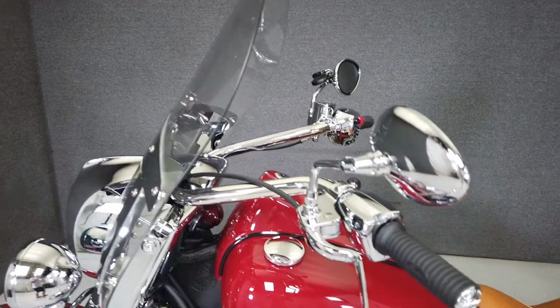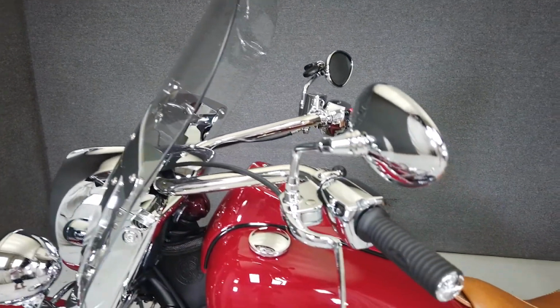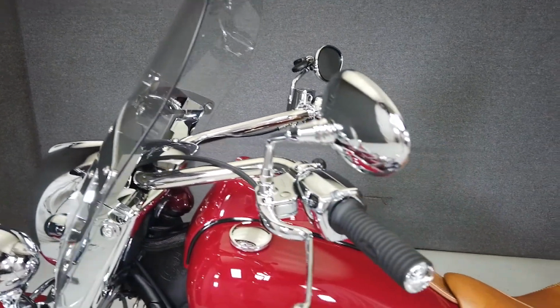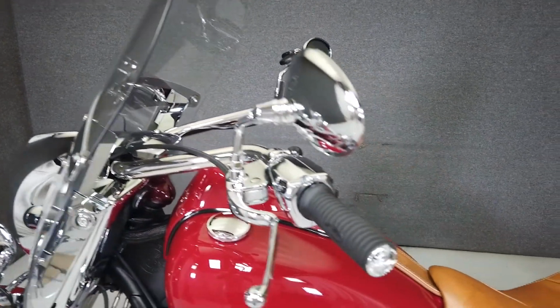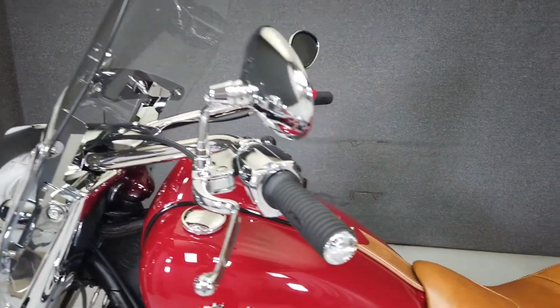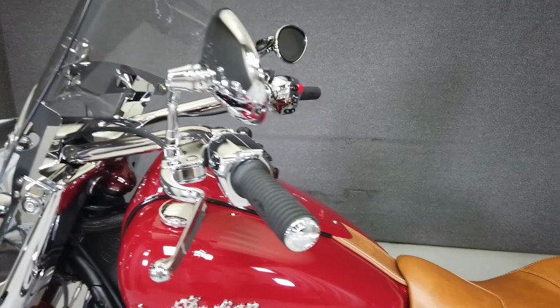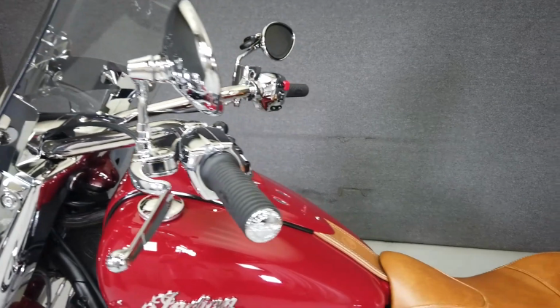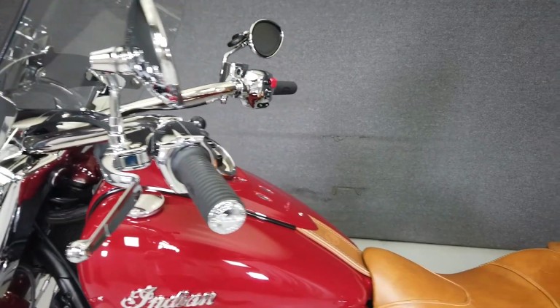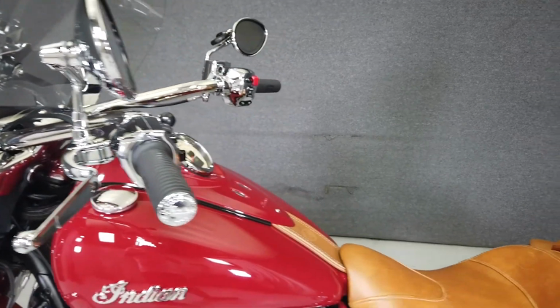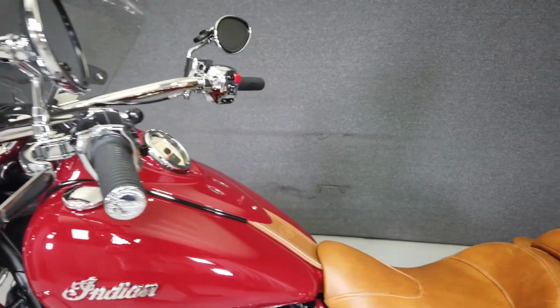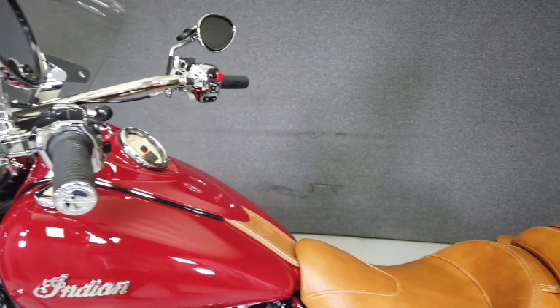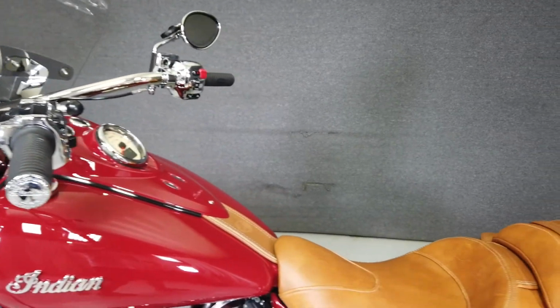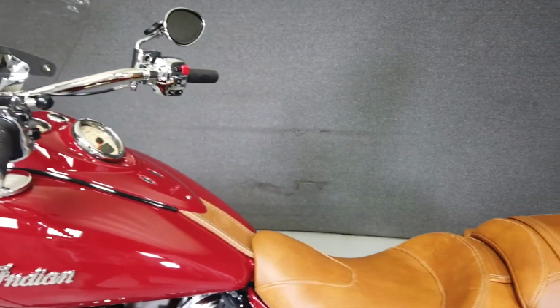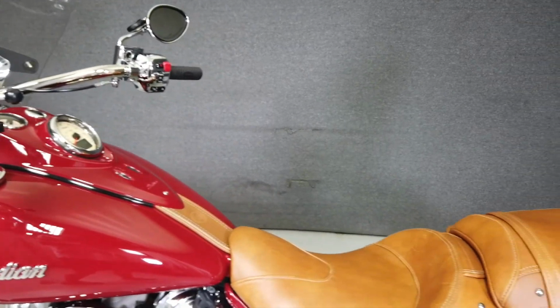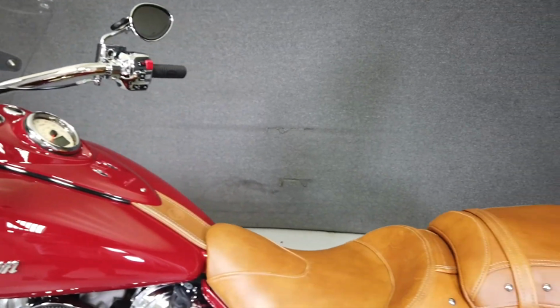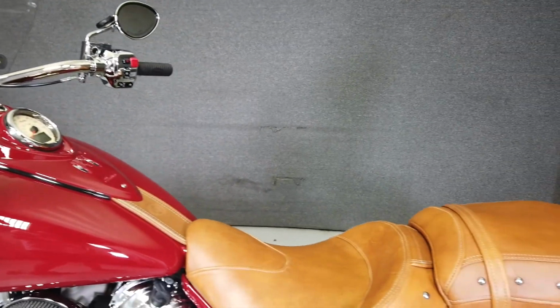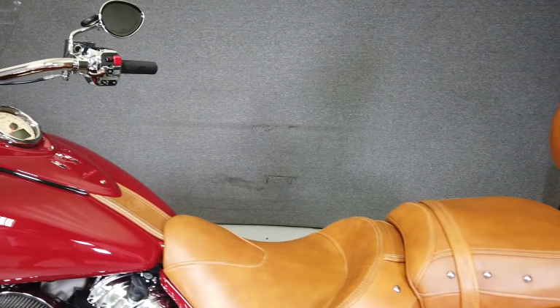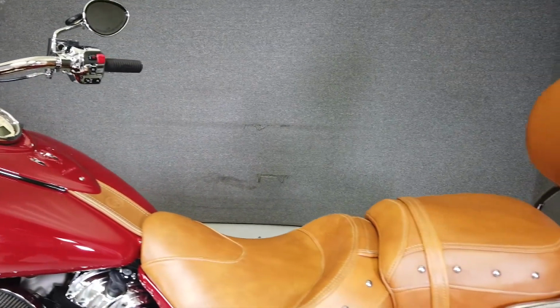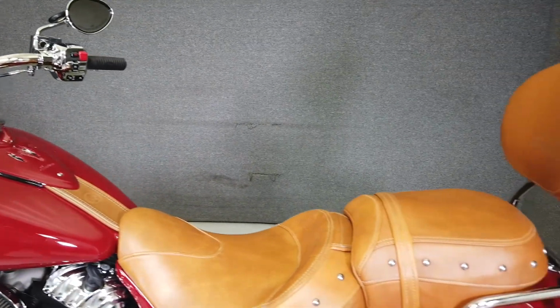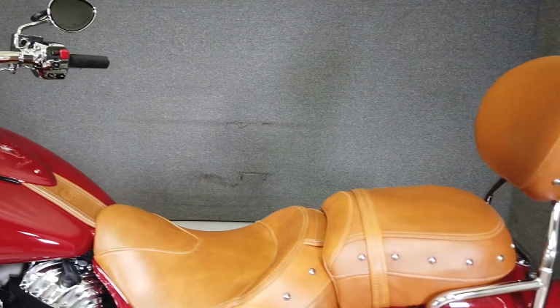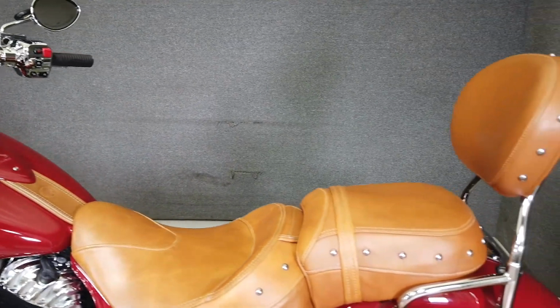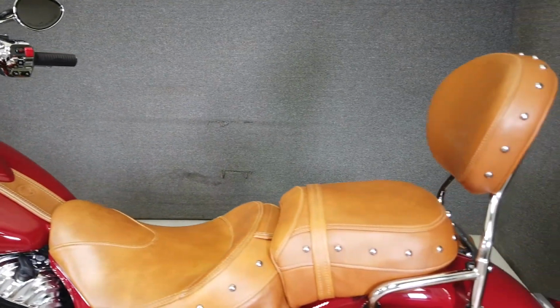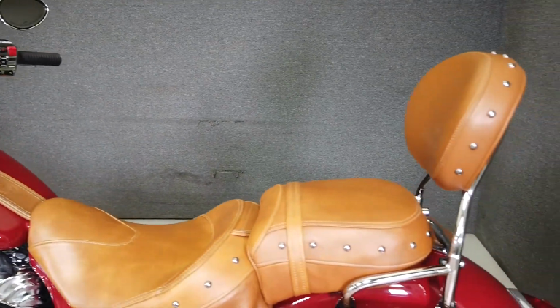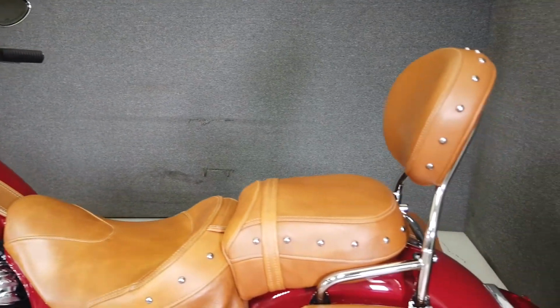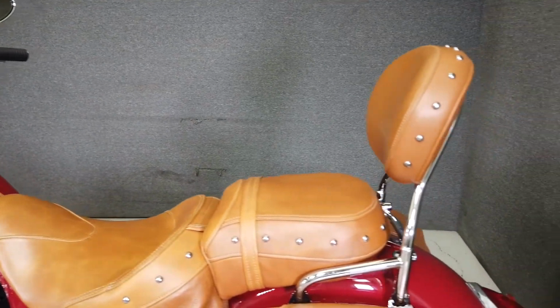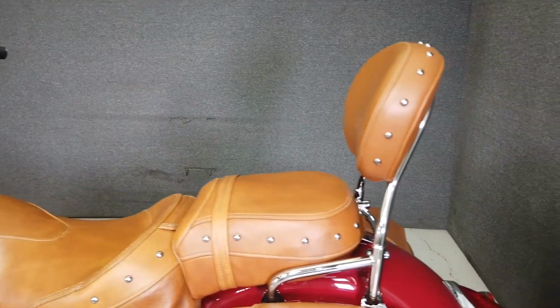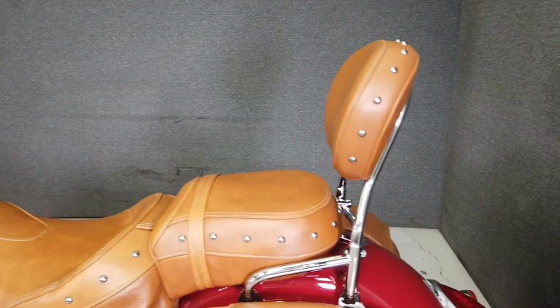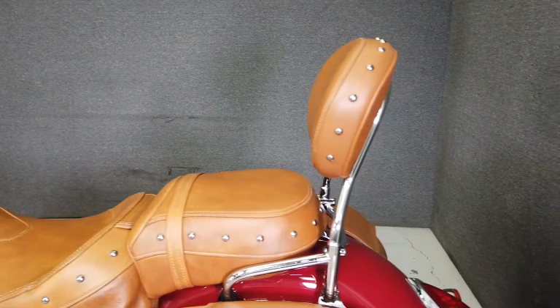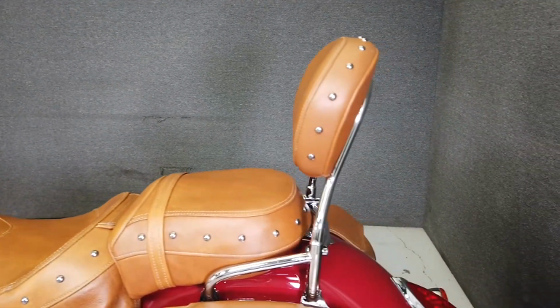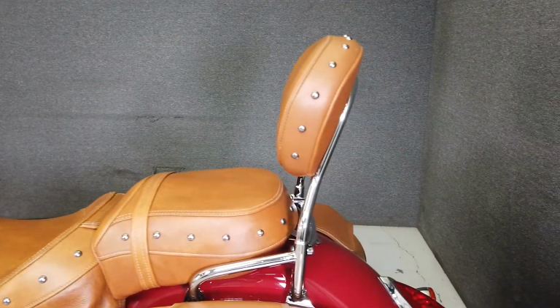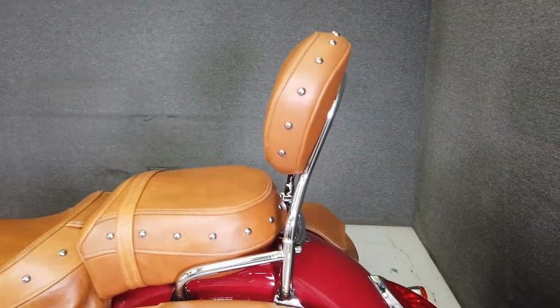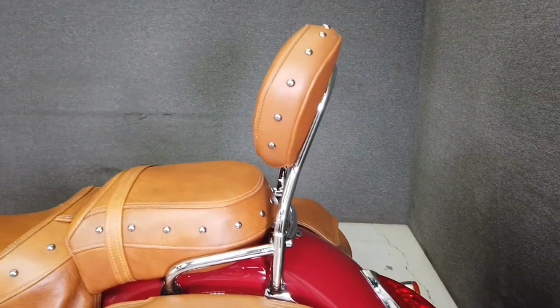We have also purchased the Cycle Check vehicle history report. You can view this report by clicking the link on the right side of the video.